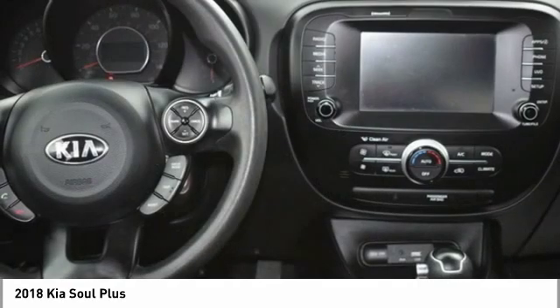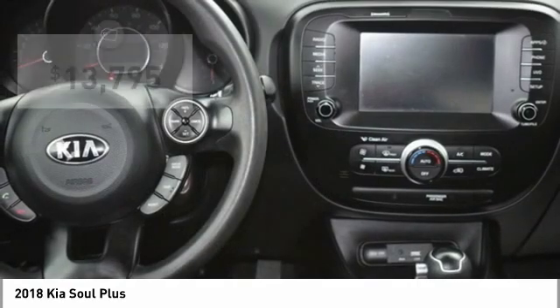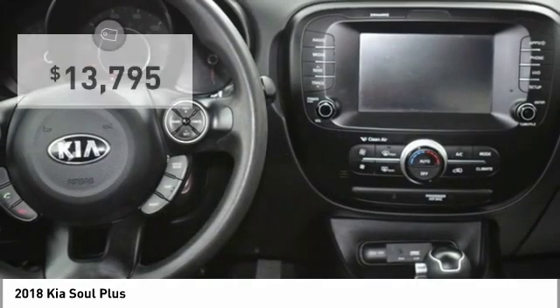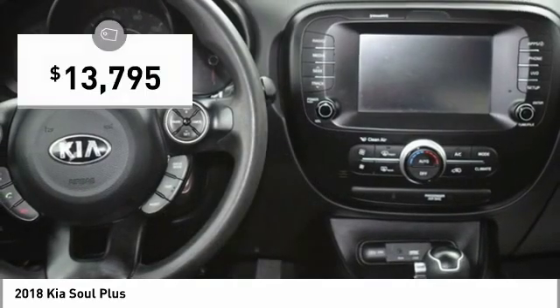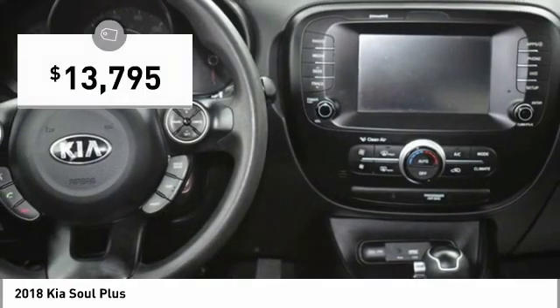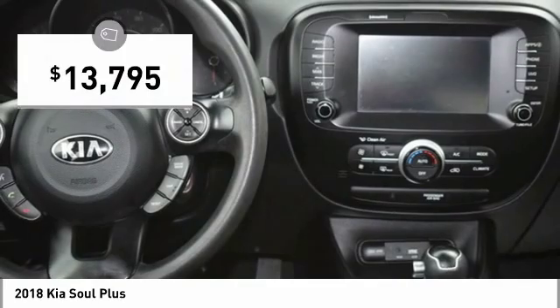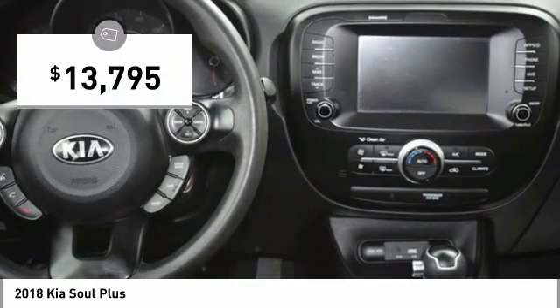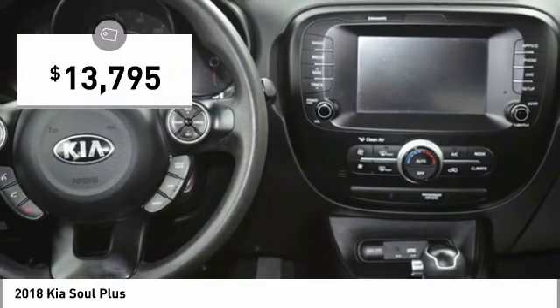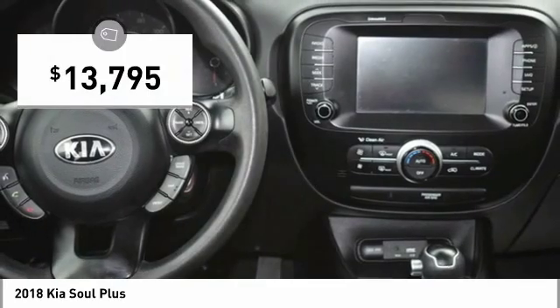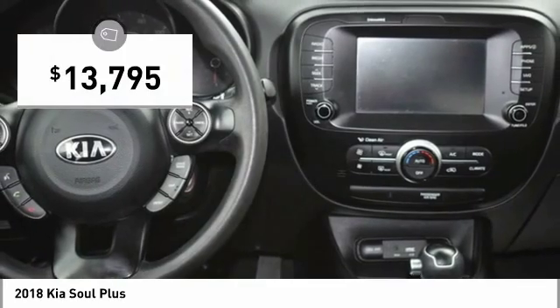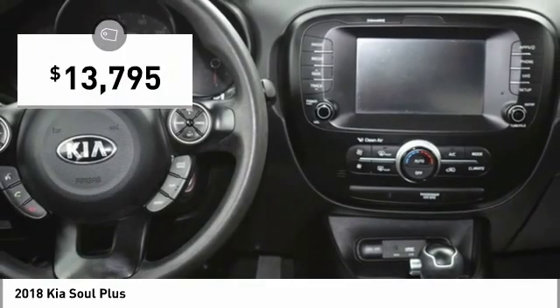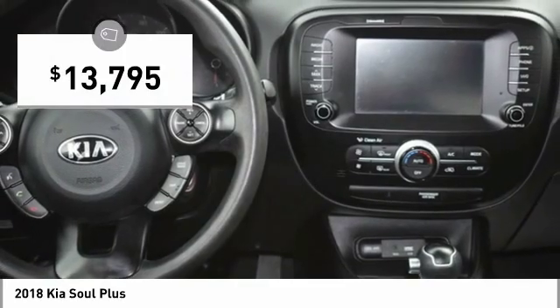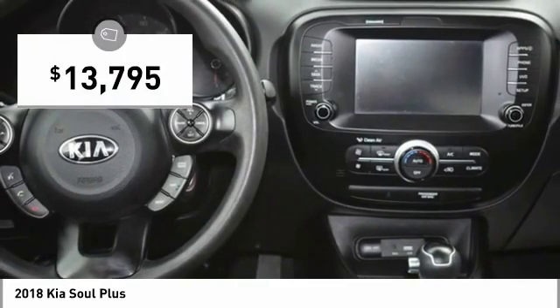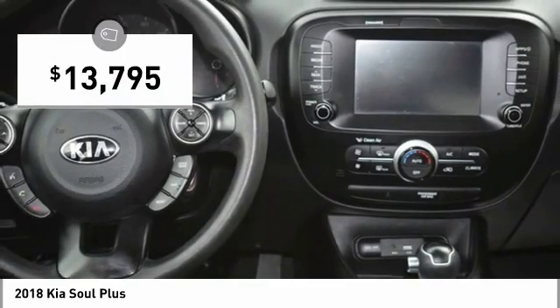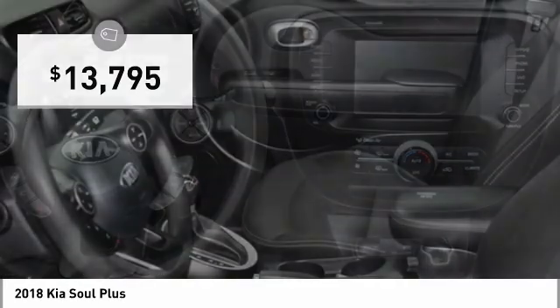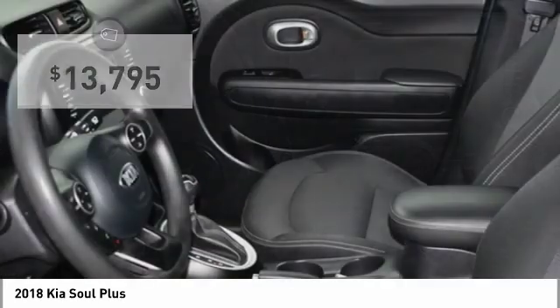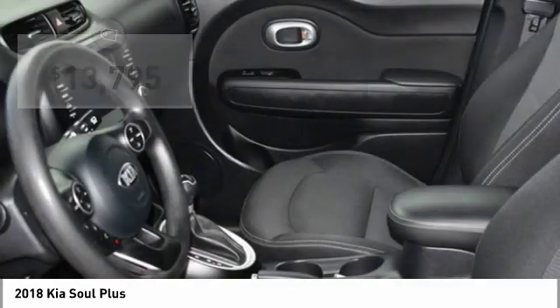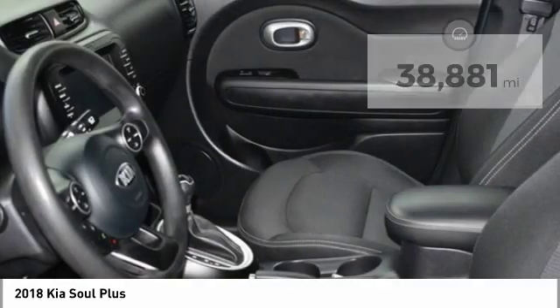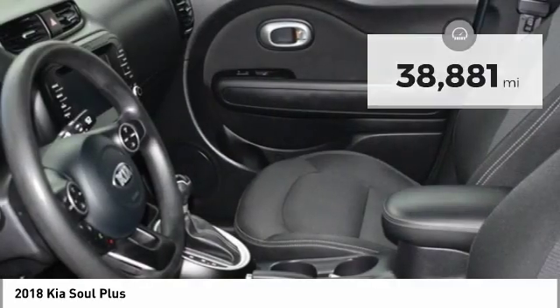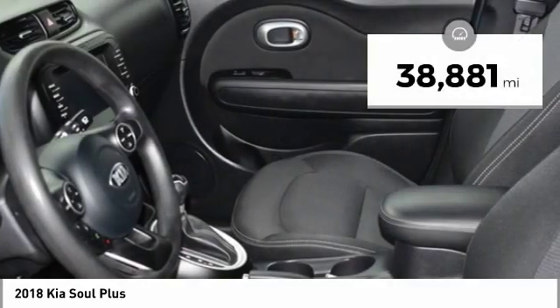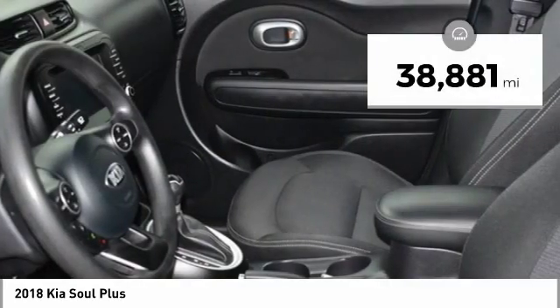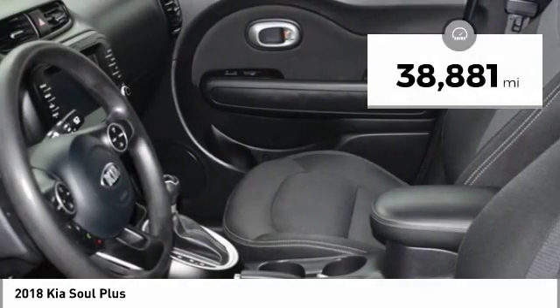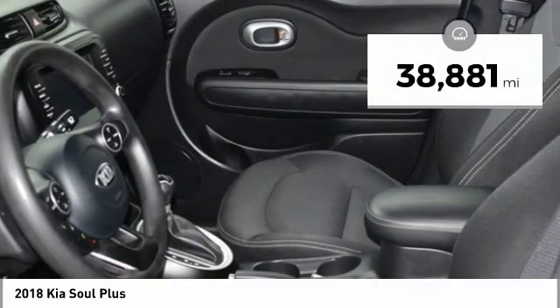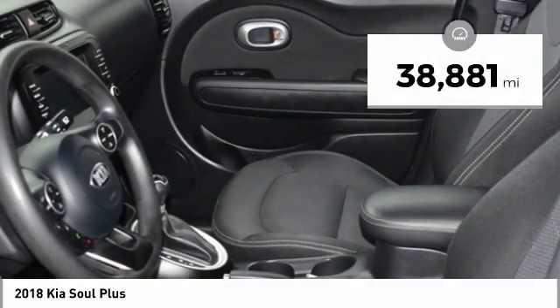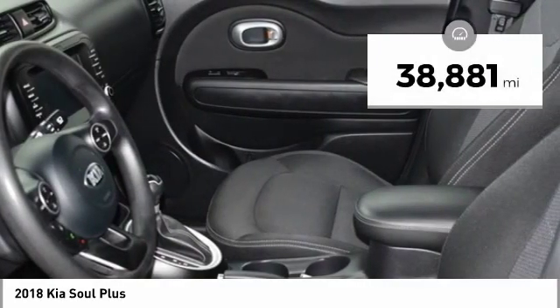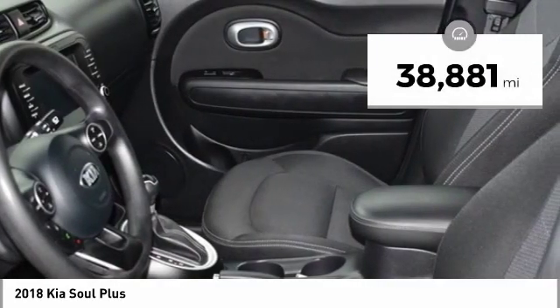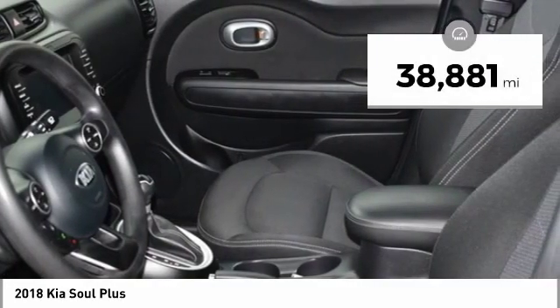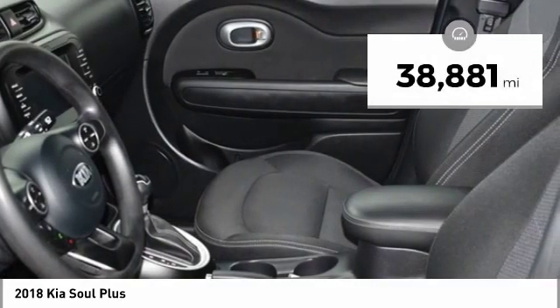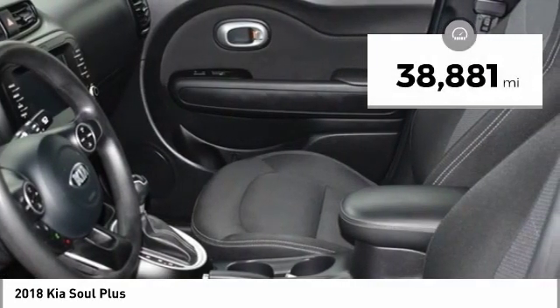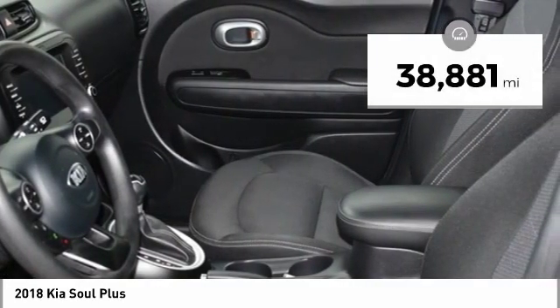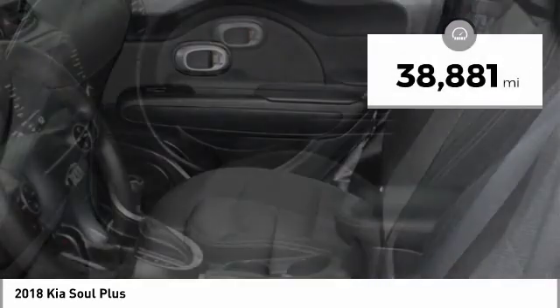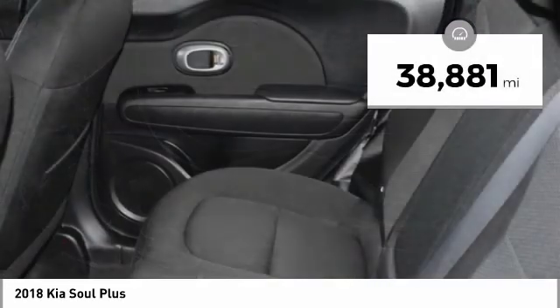This vehicle is priced below $15,000 and has less than 40,000 miles.